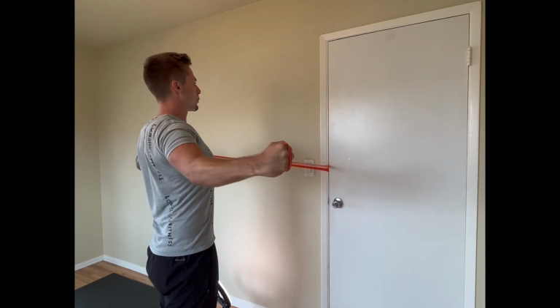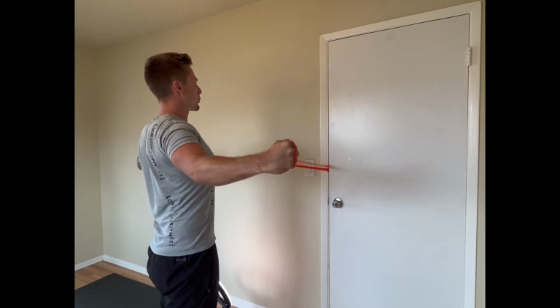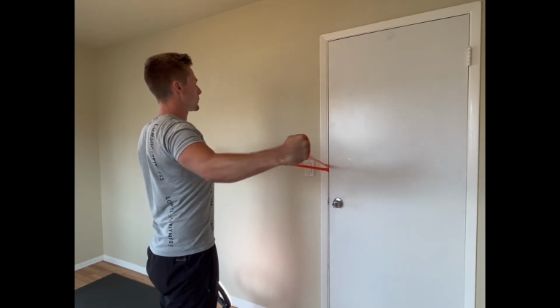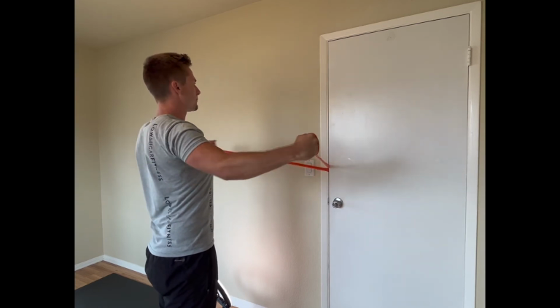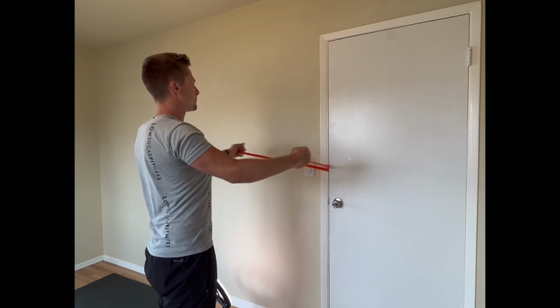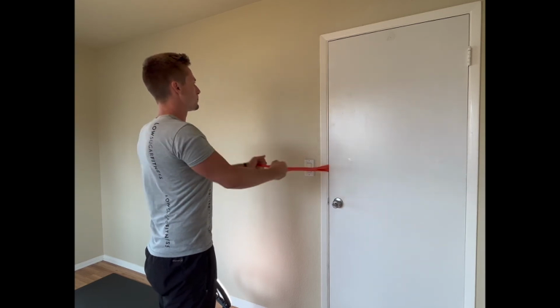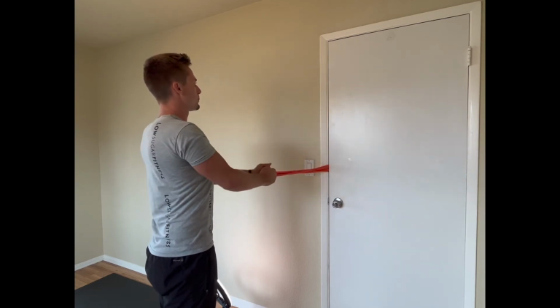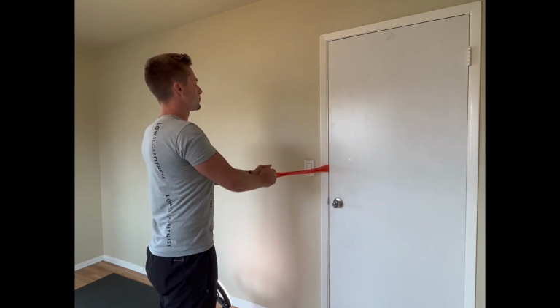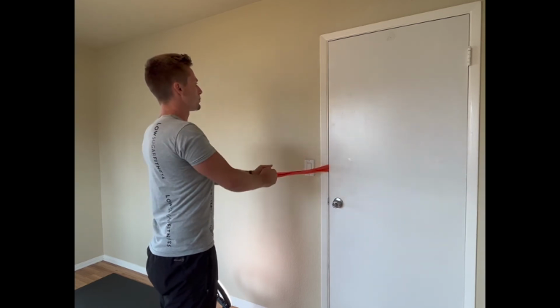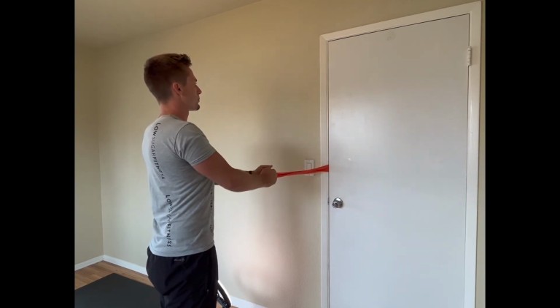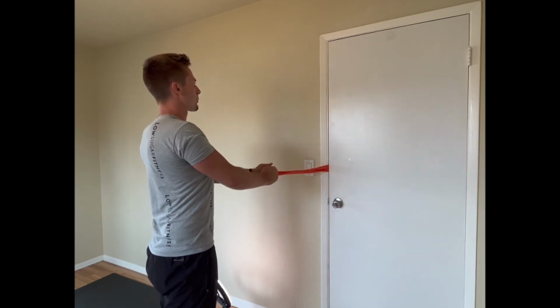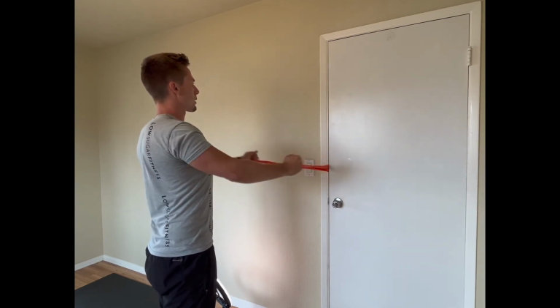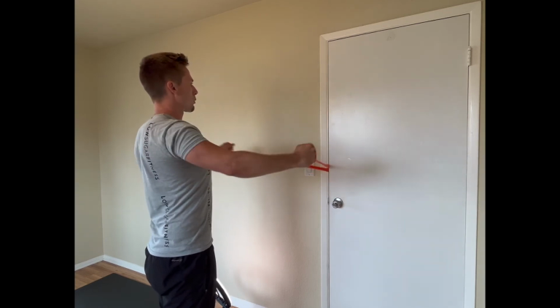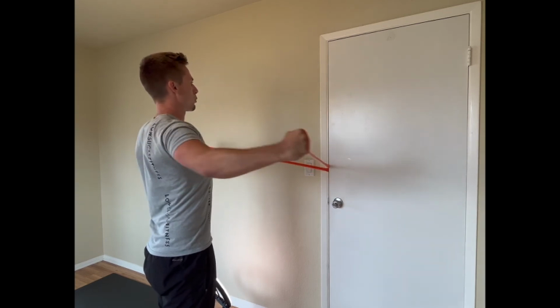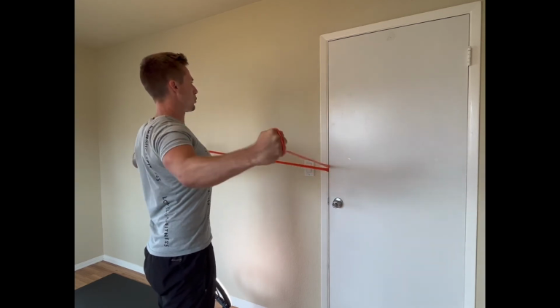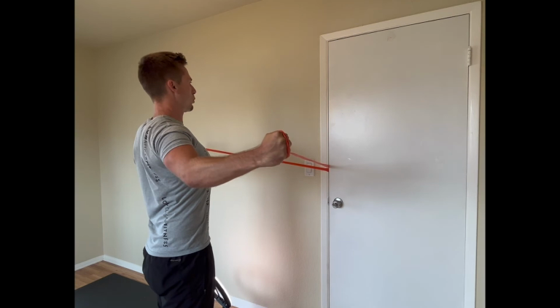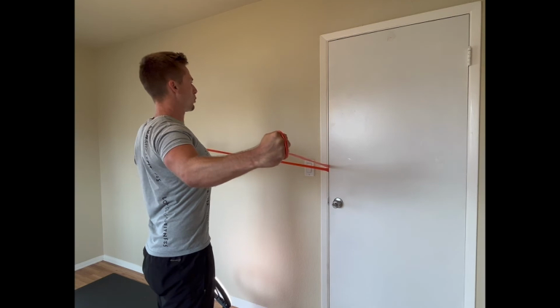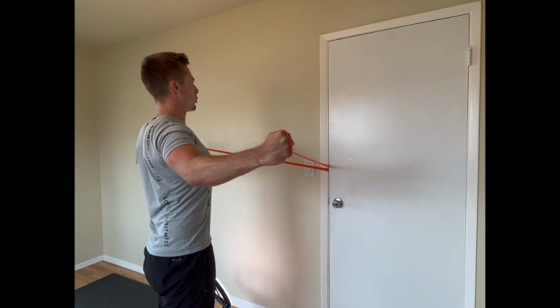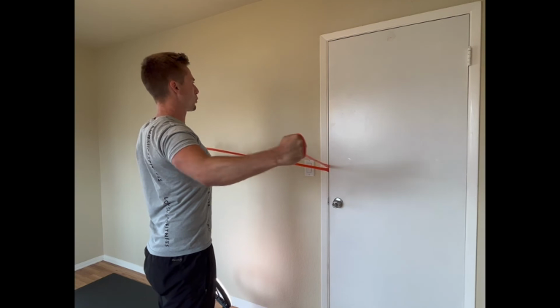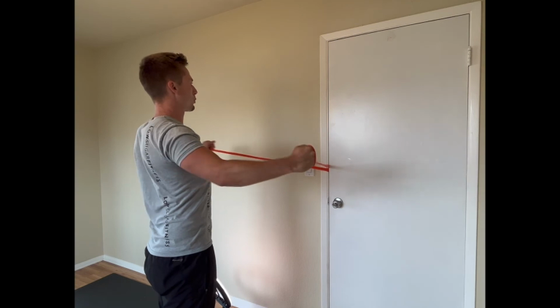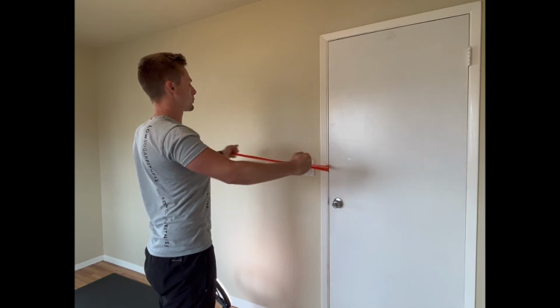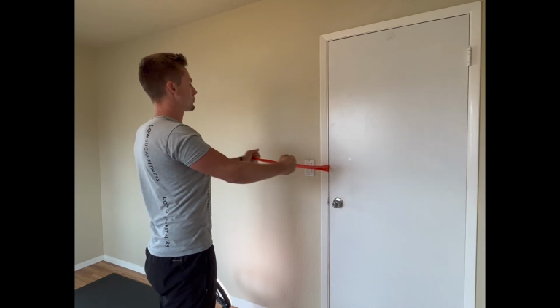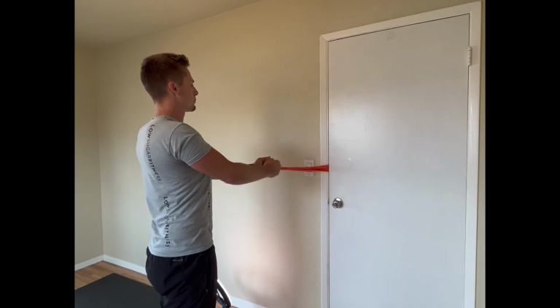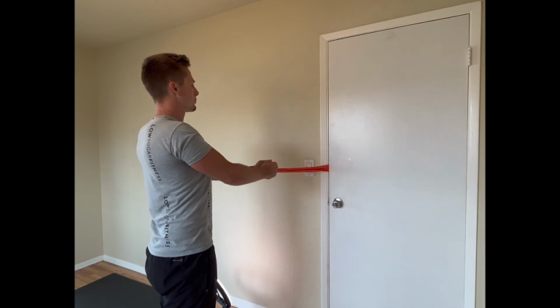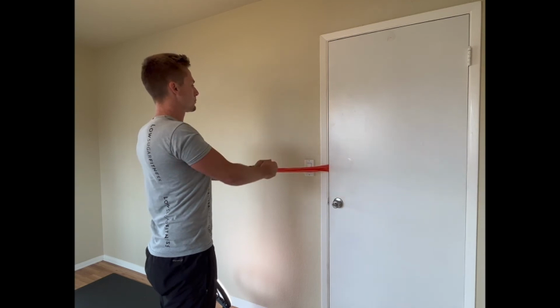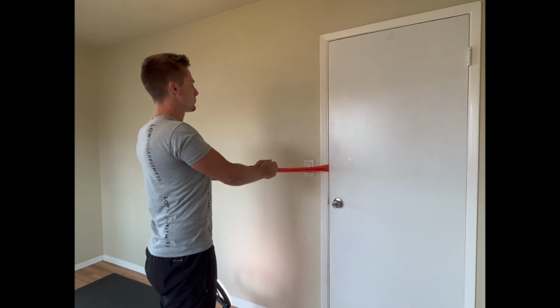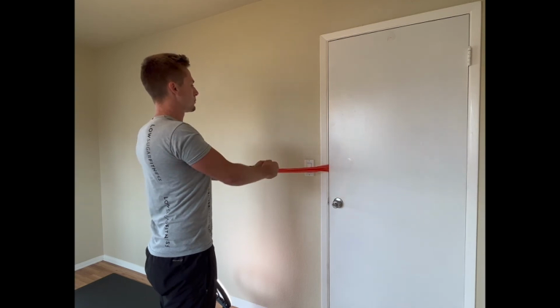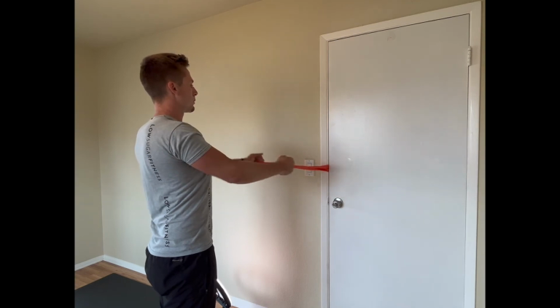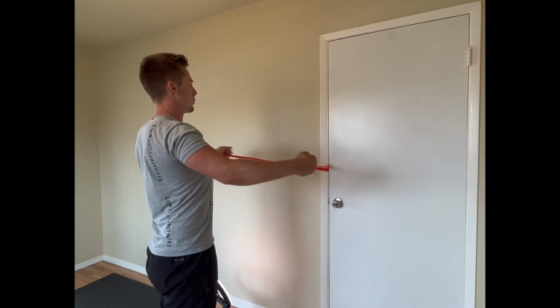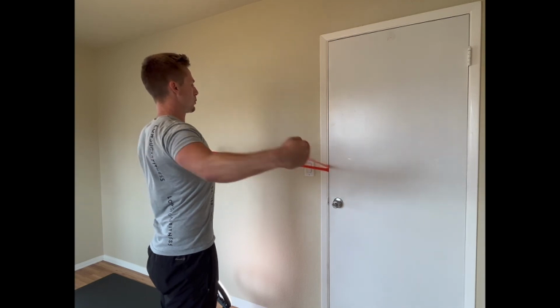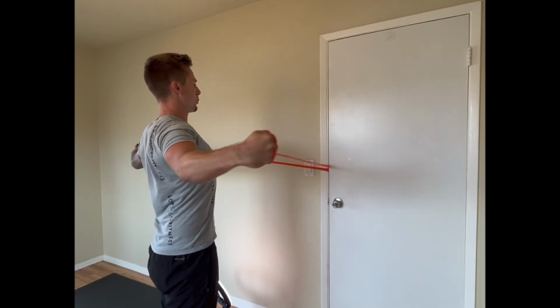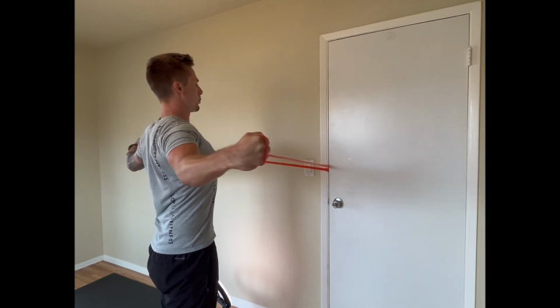Try to keep your head and neck in a neutral position while performing this exercise.